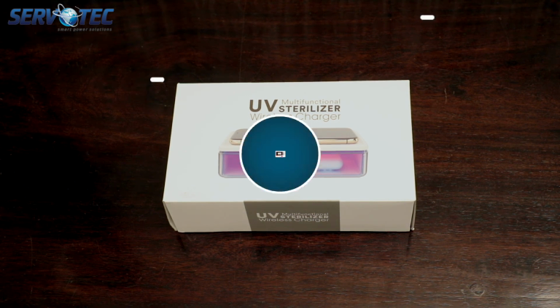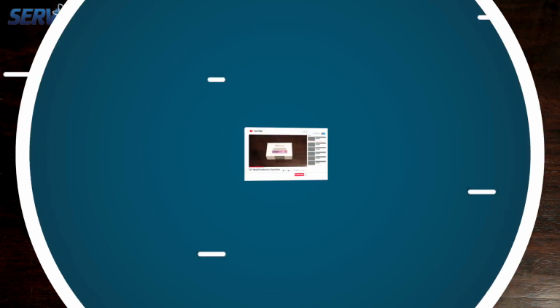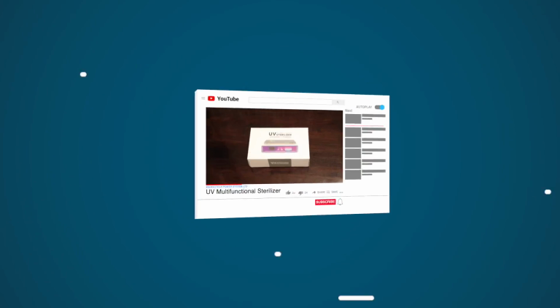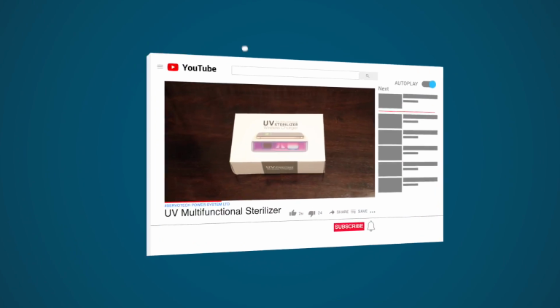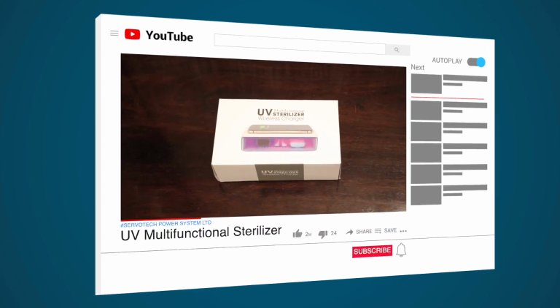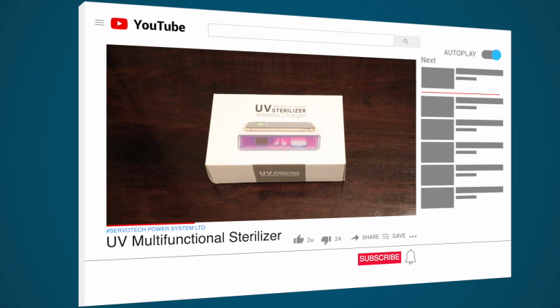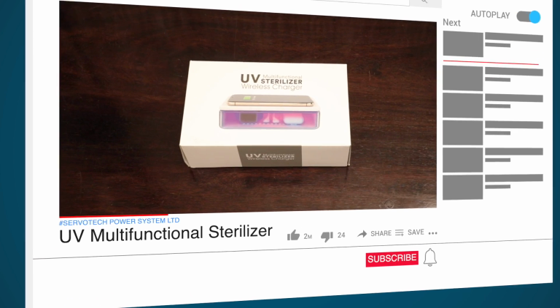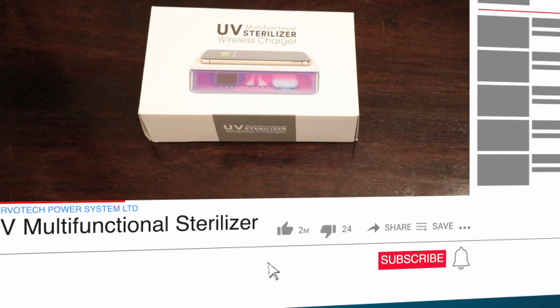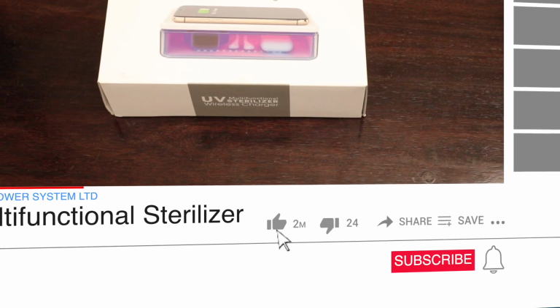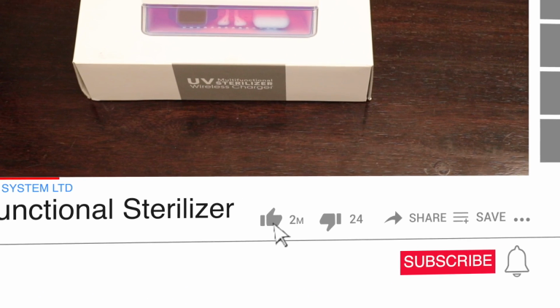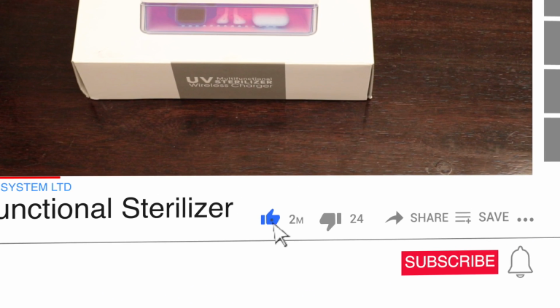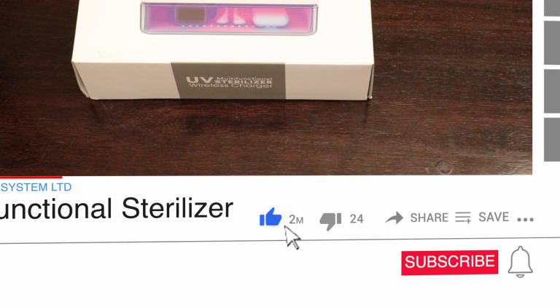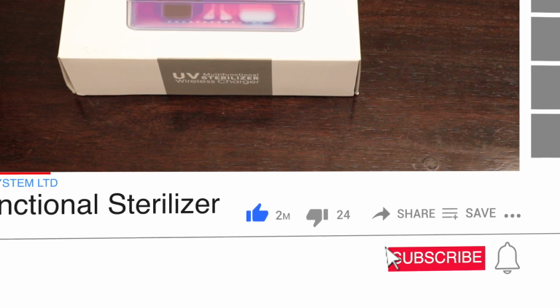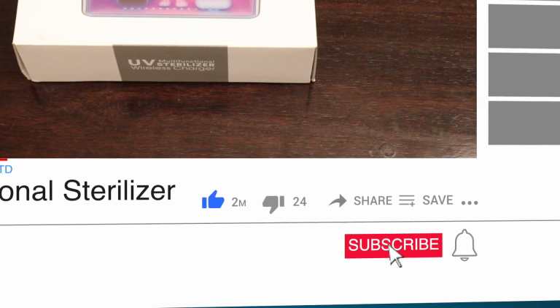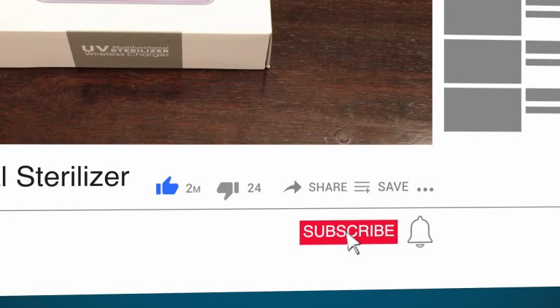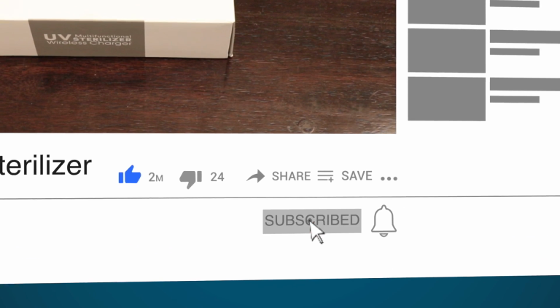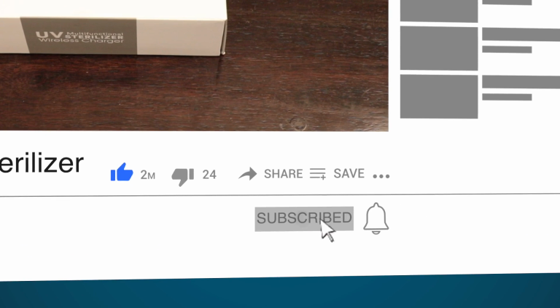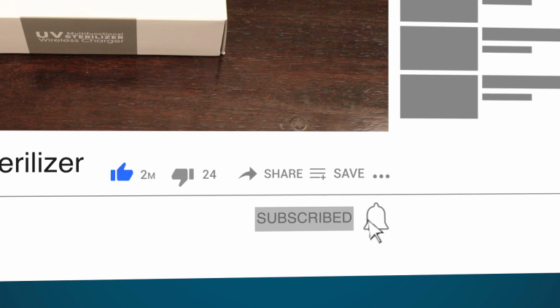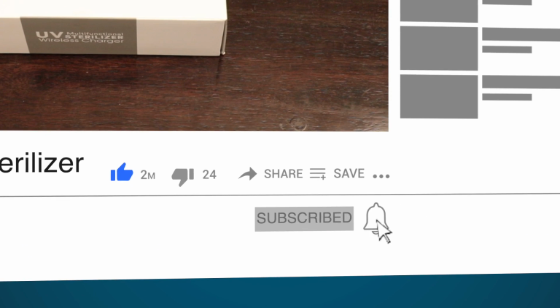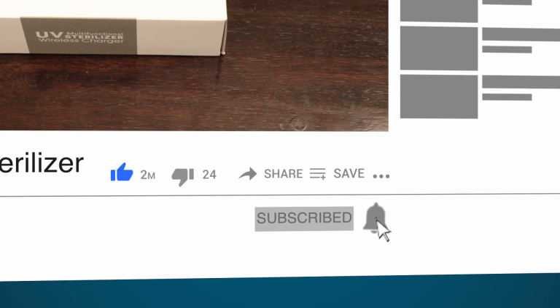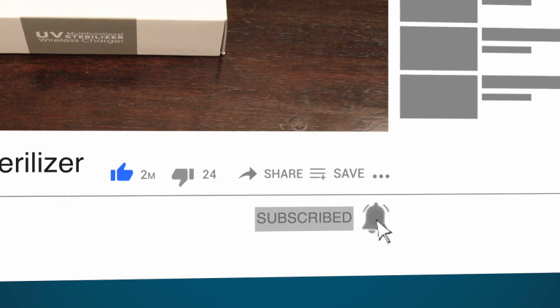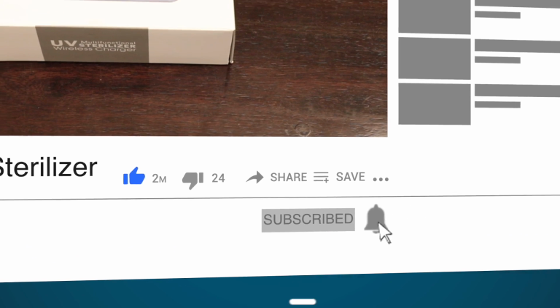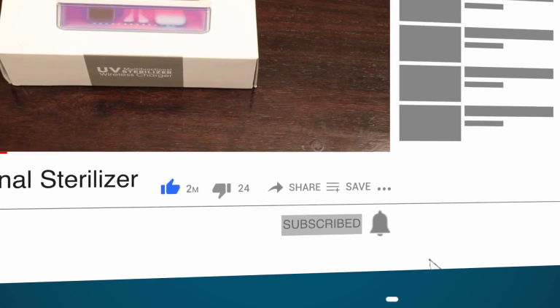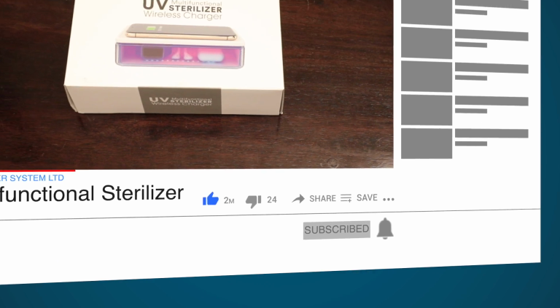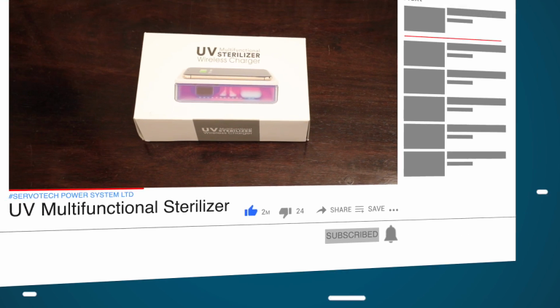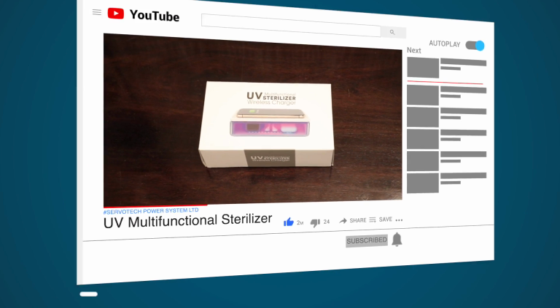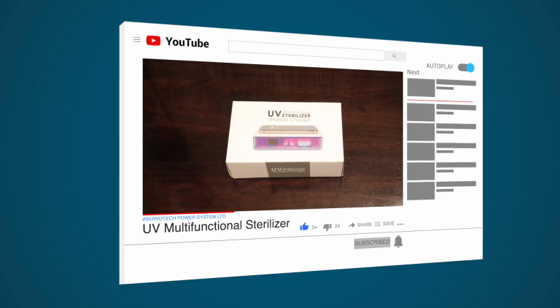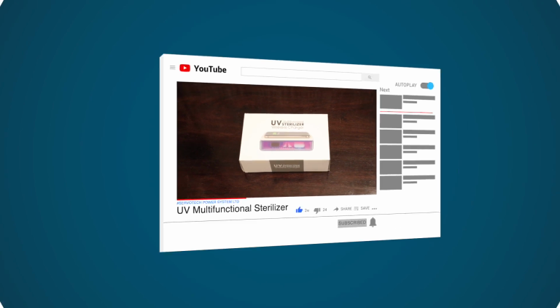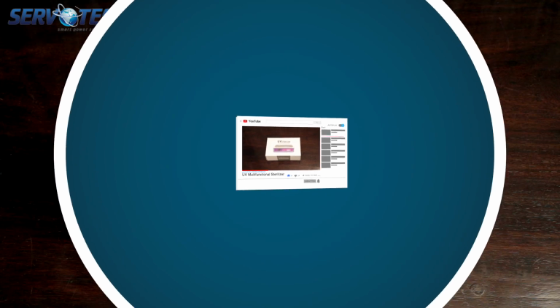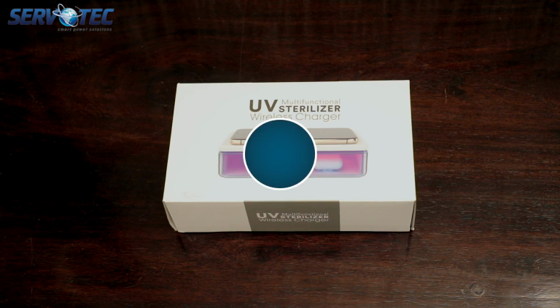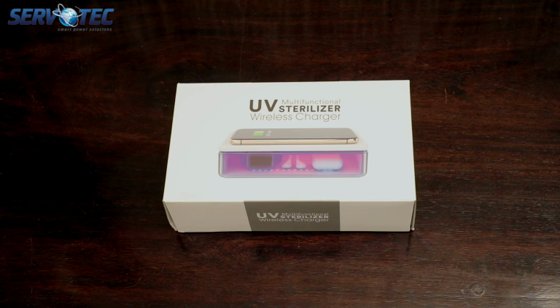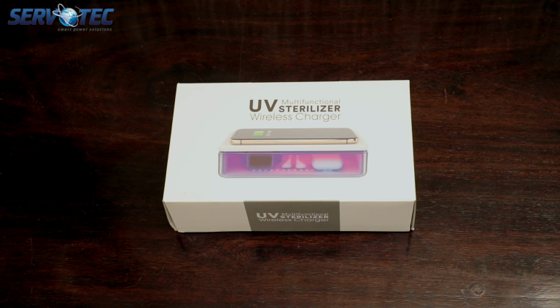But before we start, please do not forget to subscribe to our YouTube channel and hit the notification bell for all our future updates.